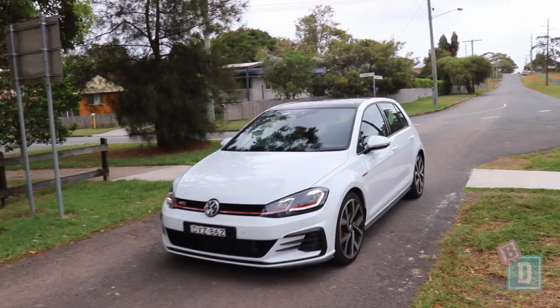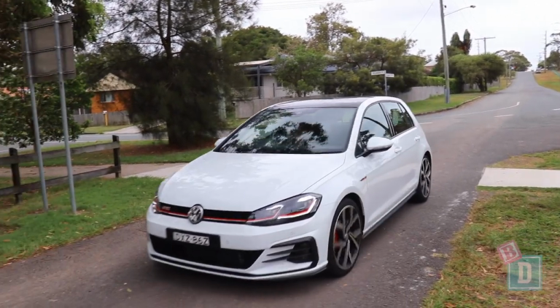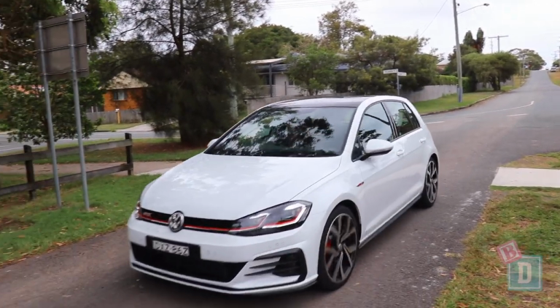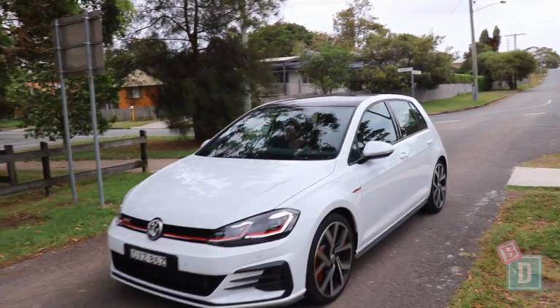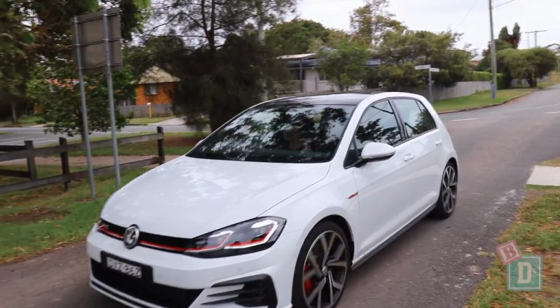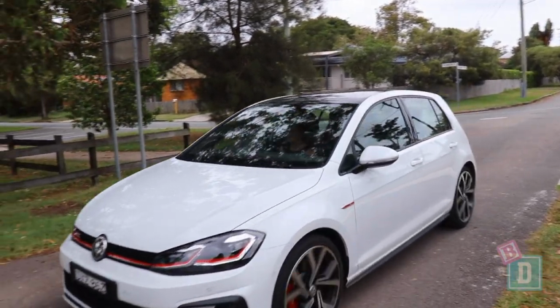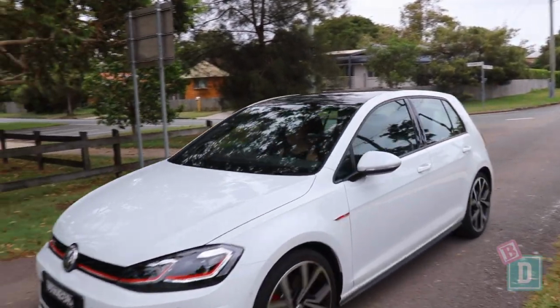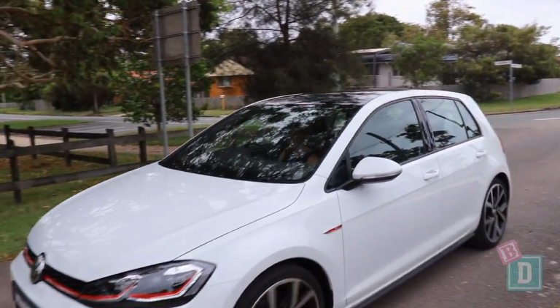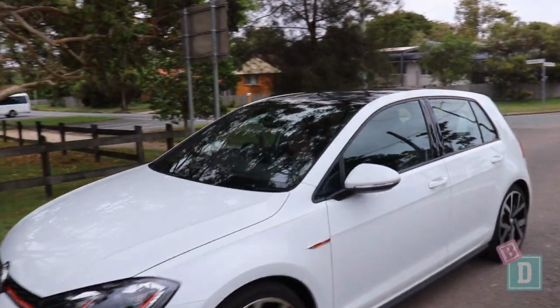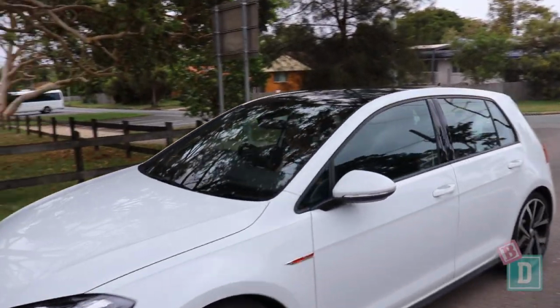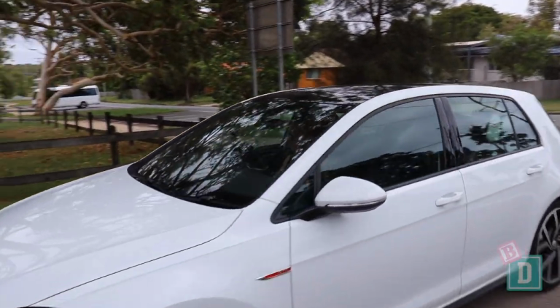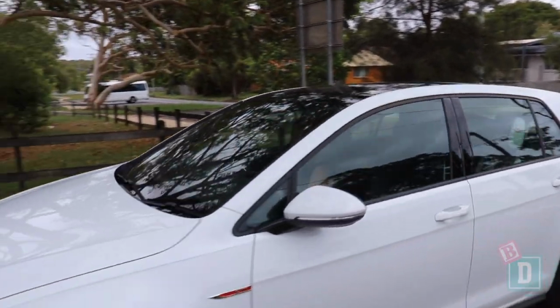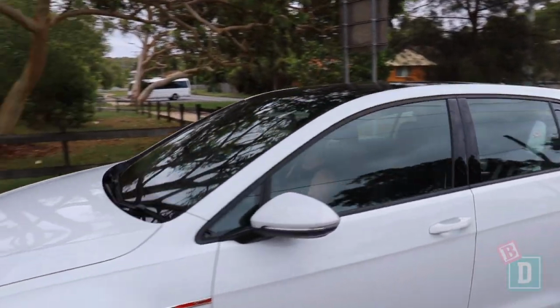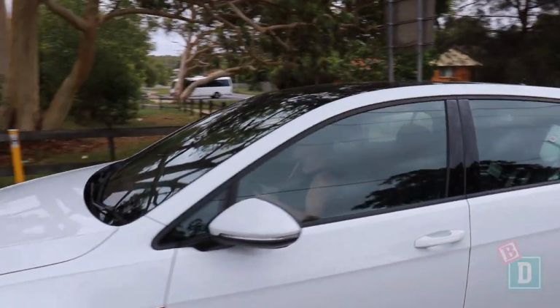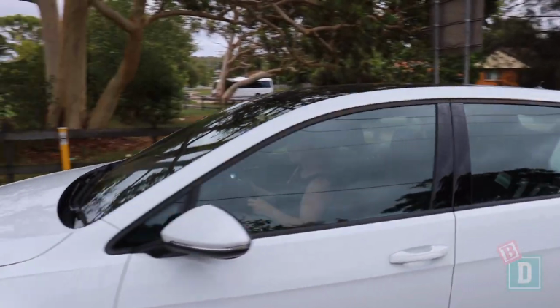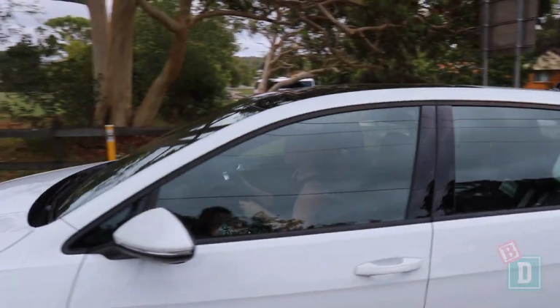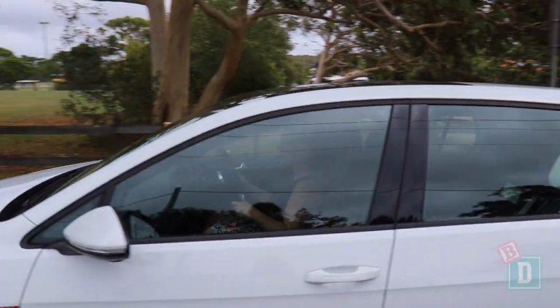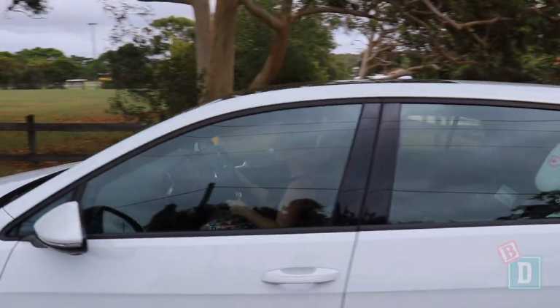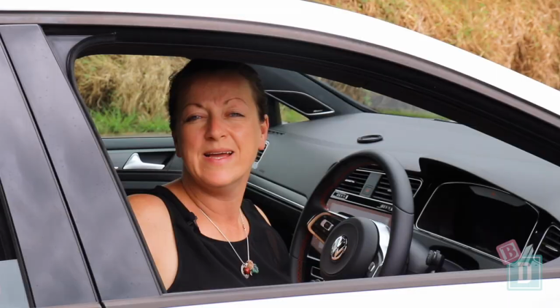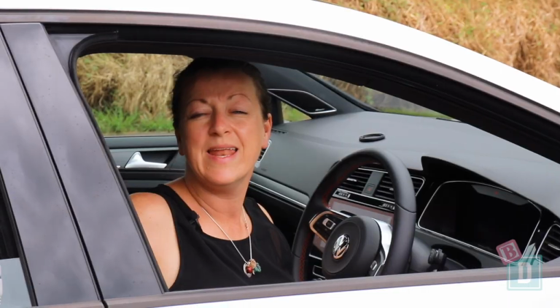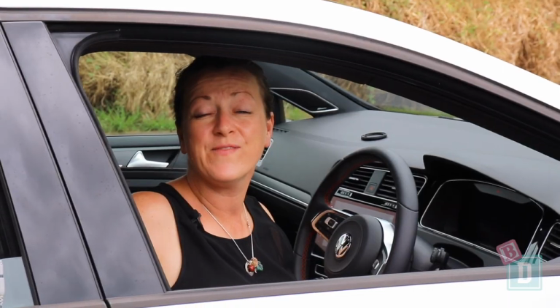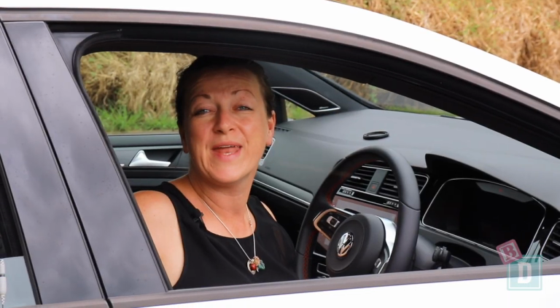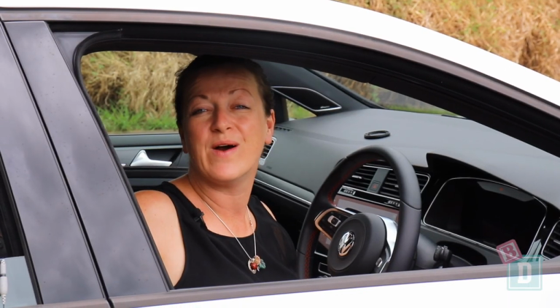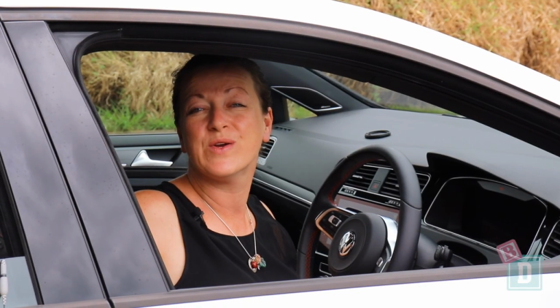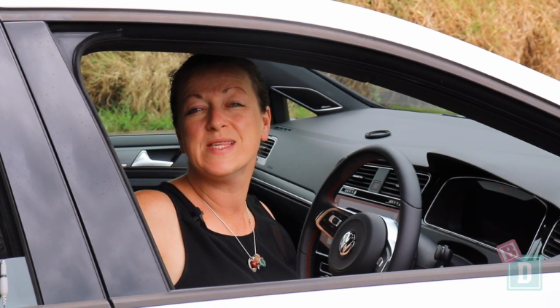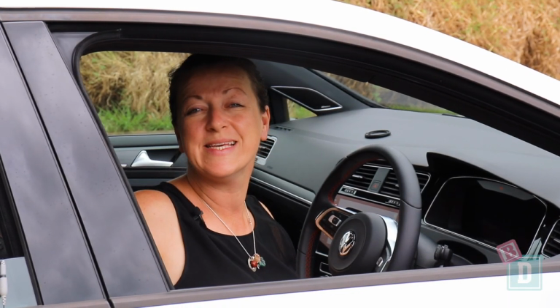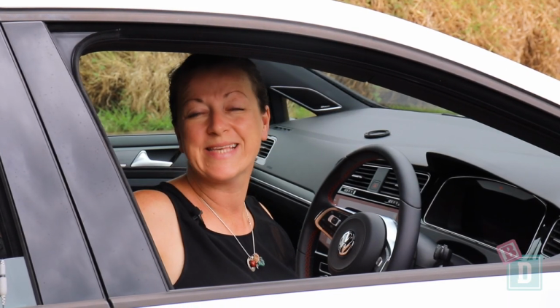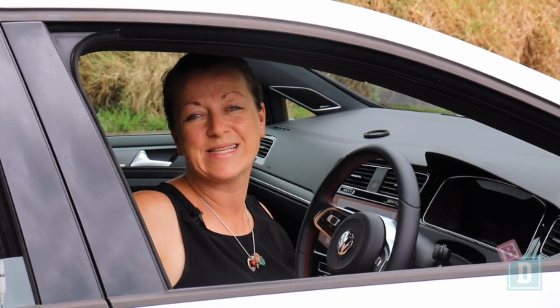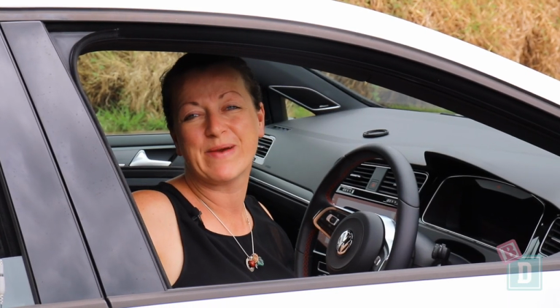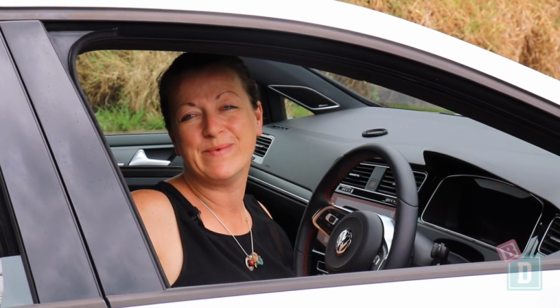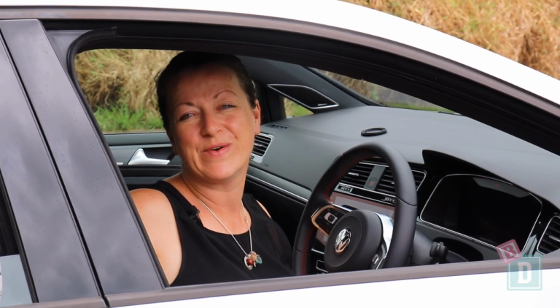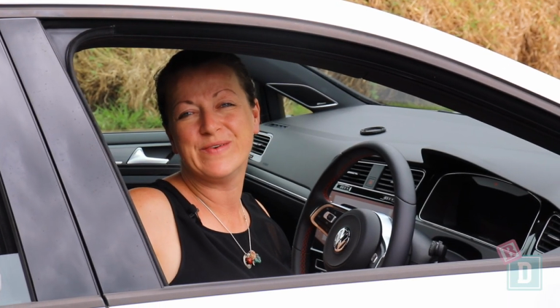This week I've been driving the Volkswagen Golf GTI. Let's find out how good it is as a baby drive.